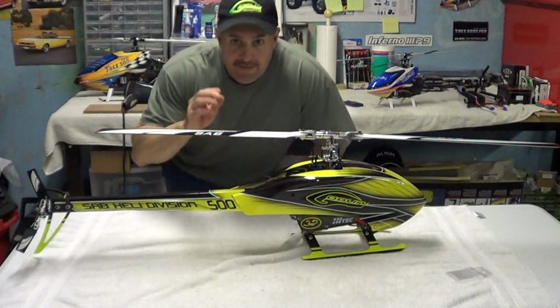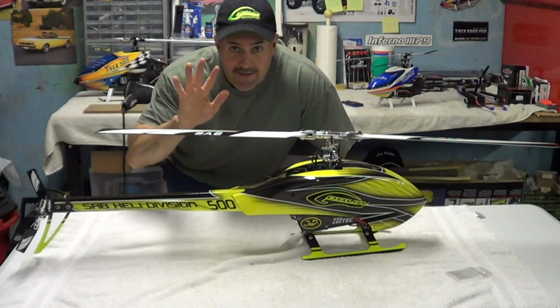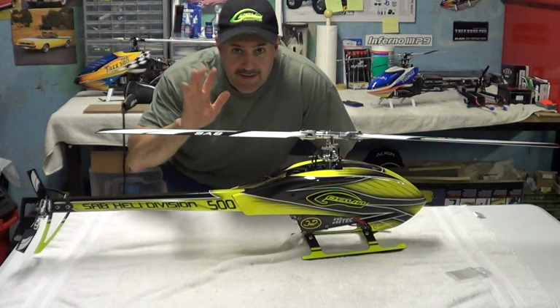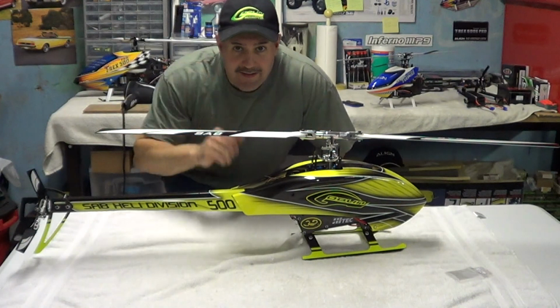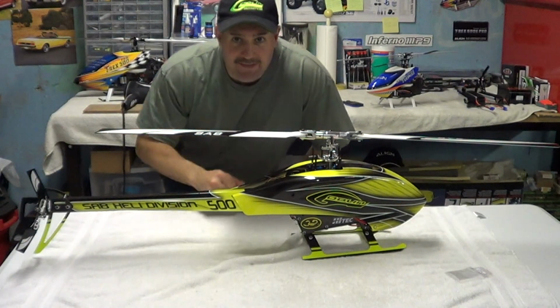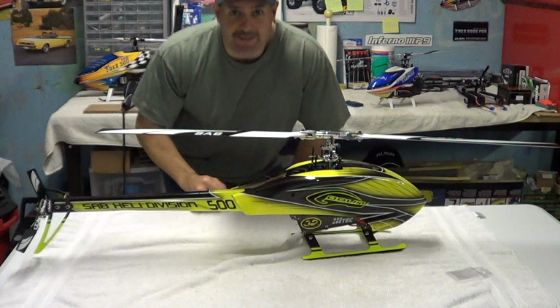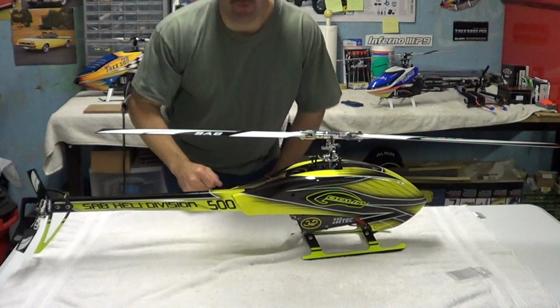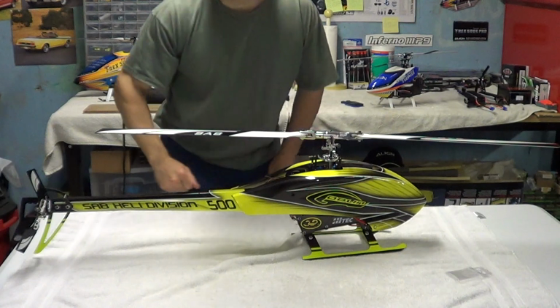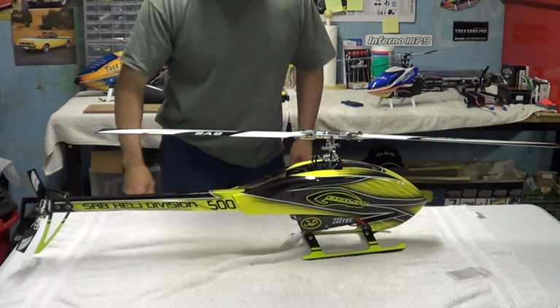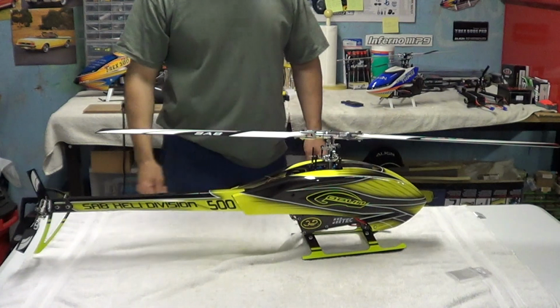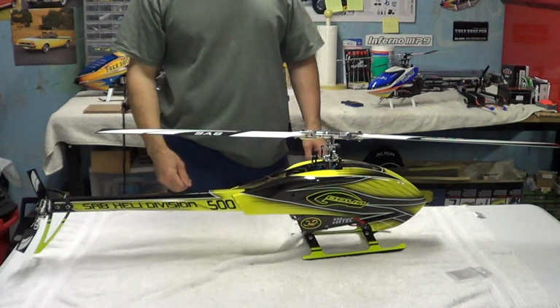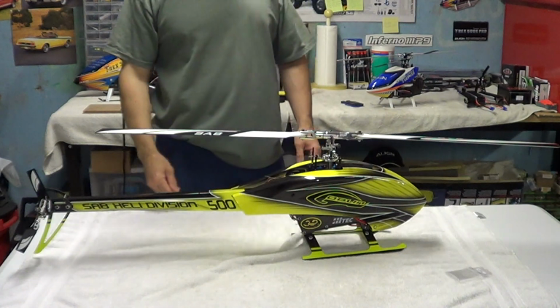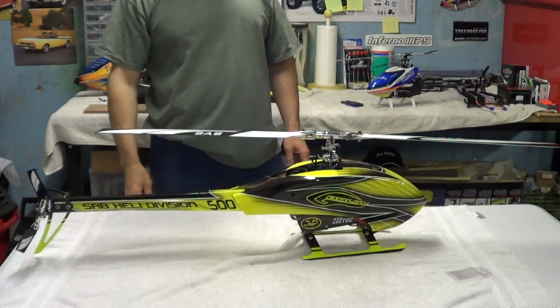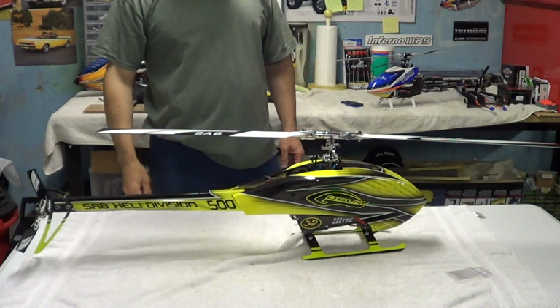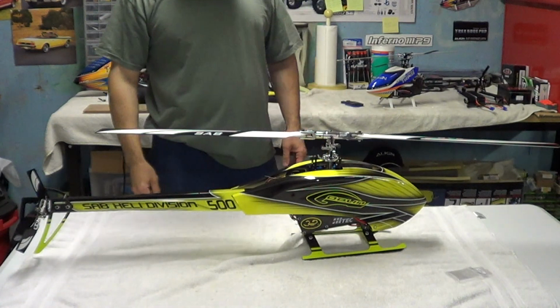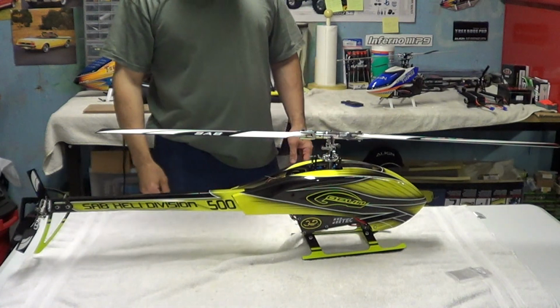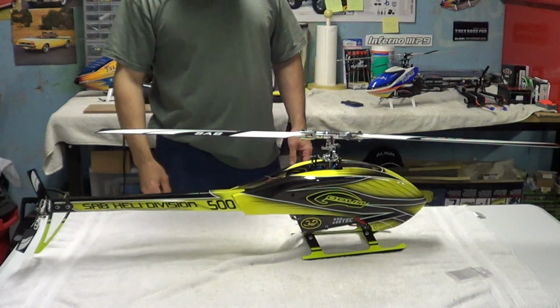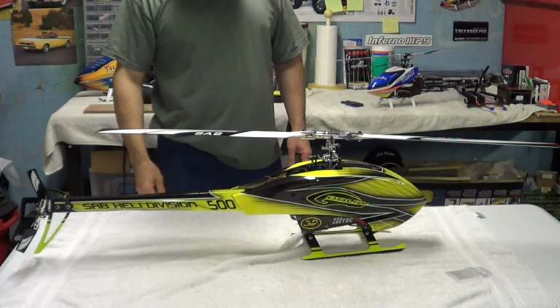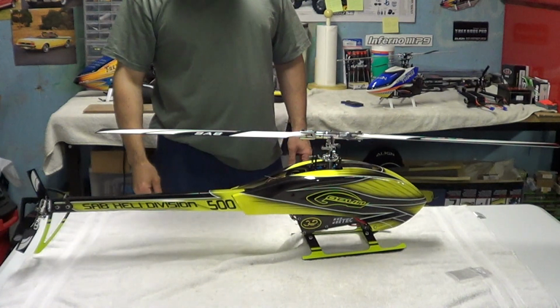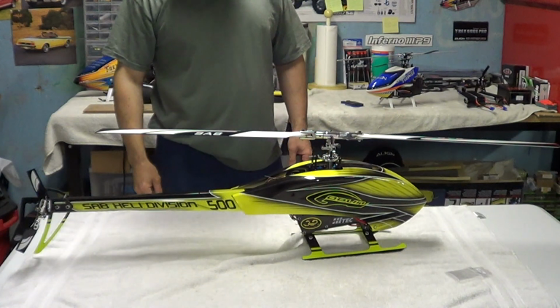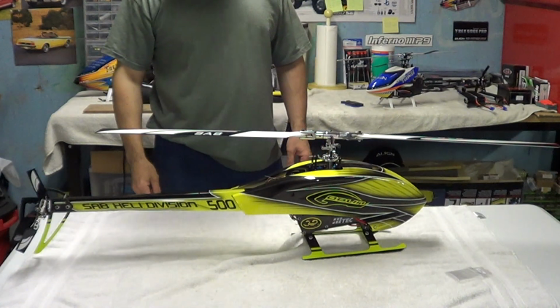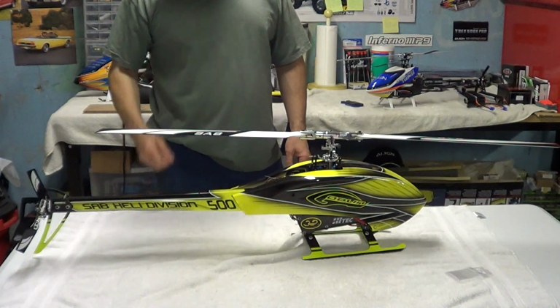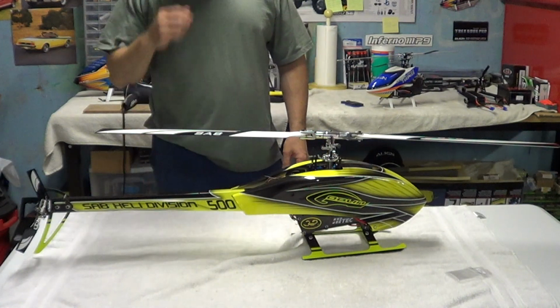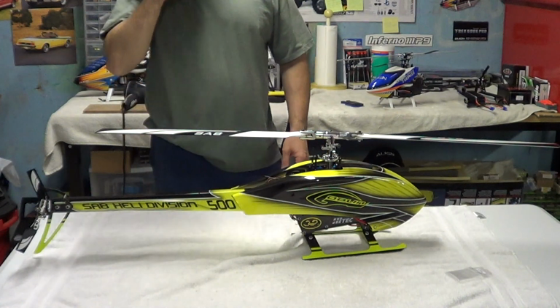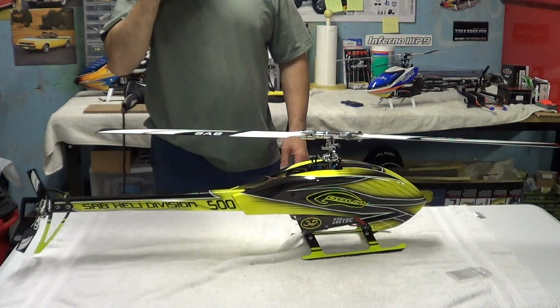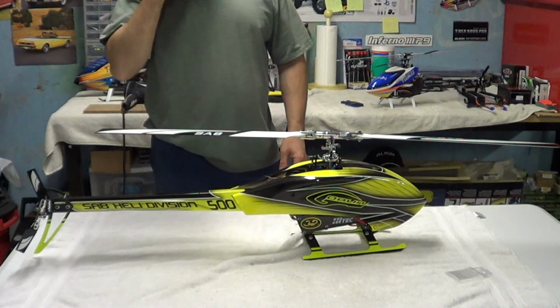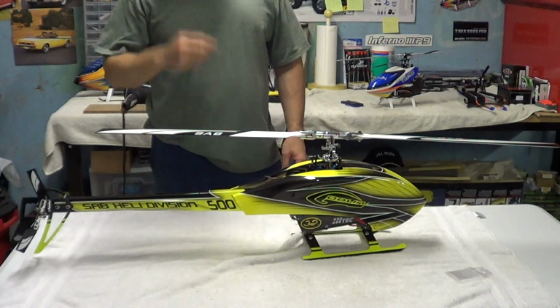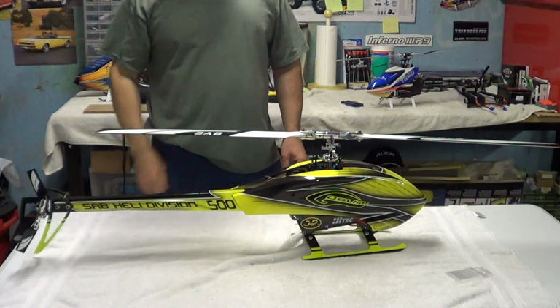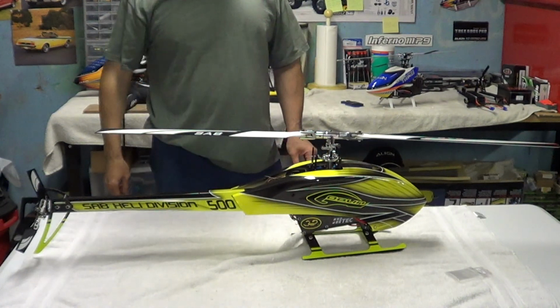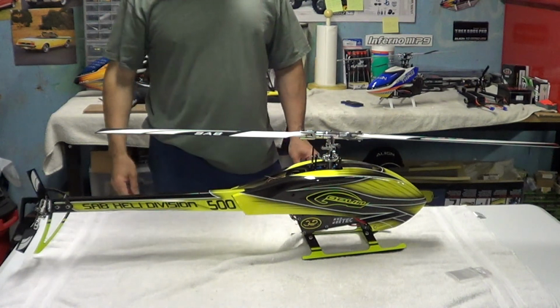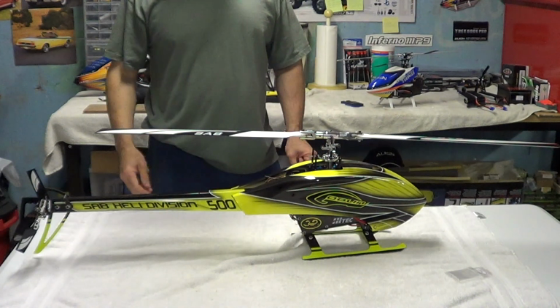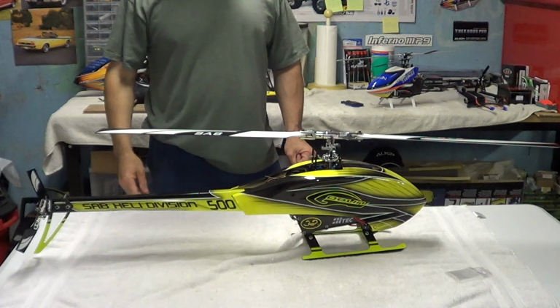Hey guys, how are you doing? Ray here again. If you'd like to subscribe to my channel, it's Nitro Kyosho.